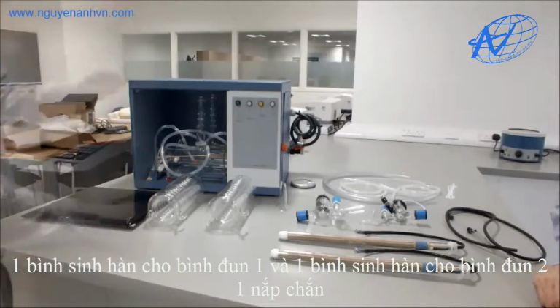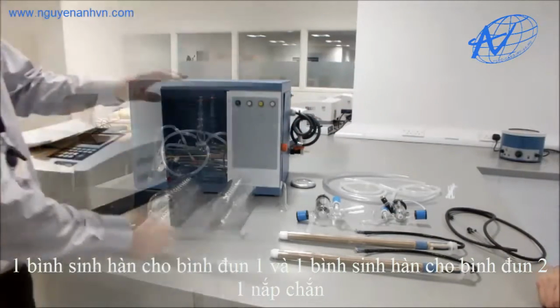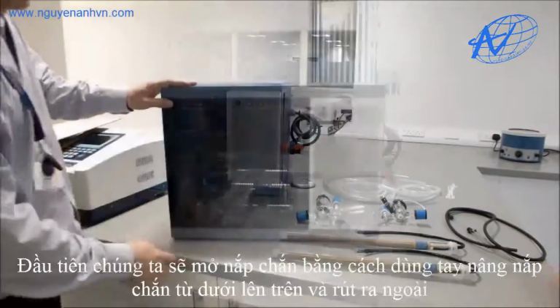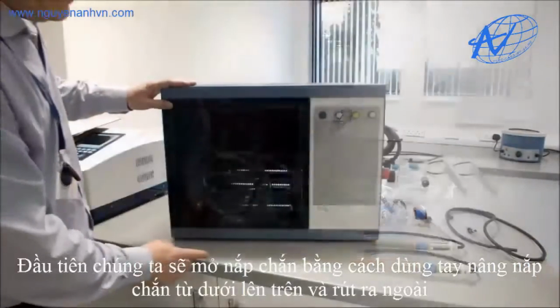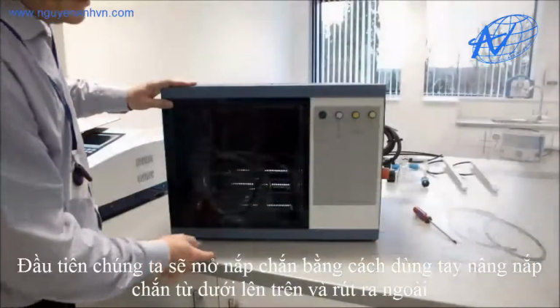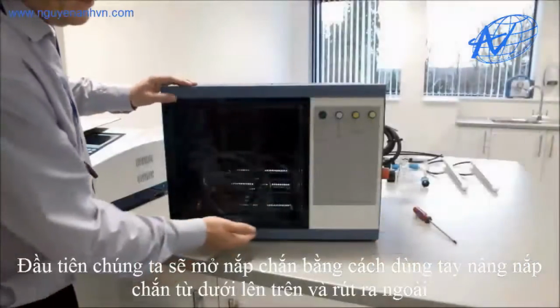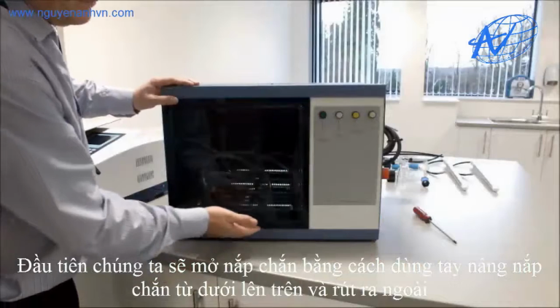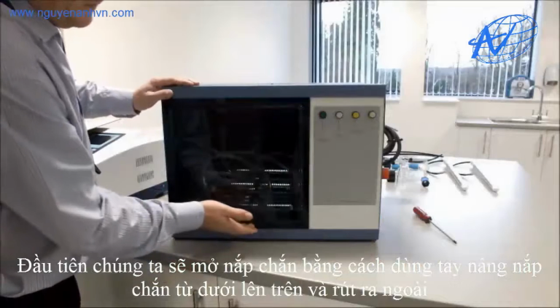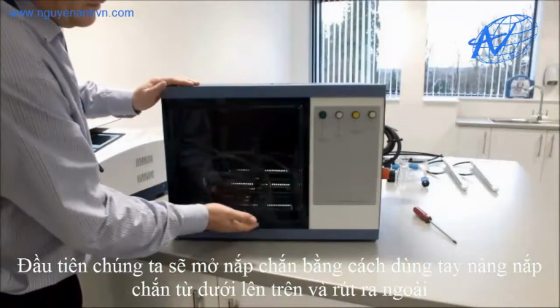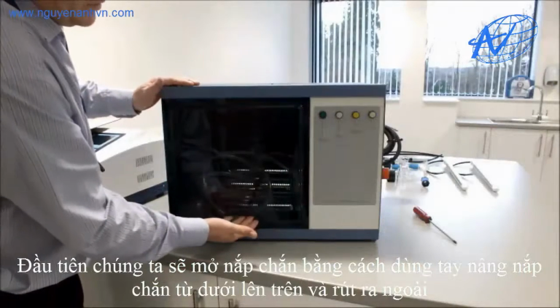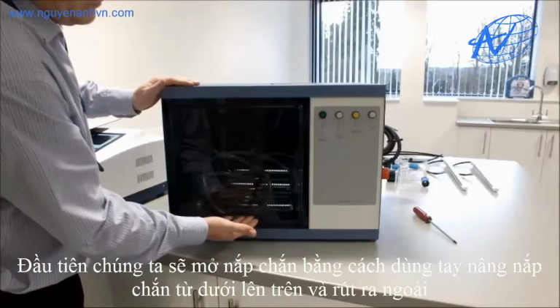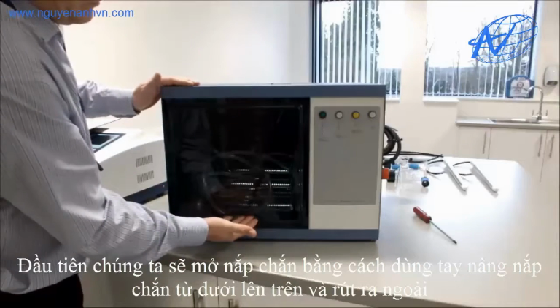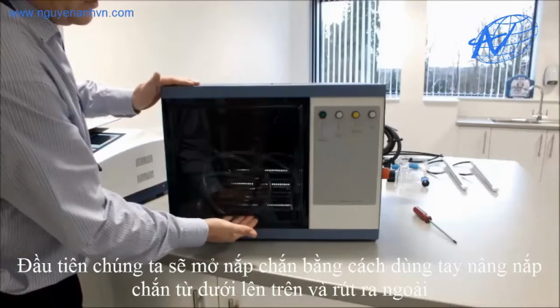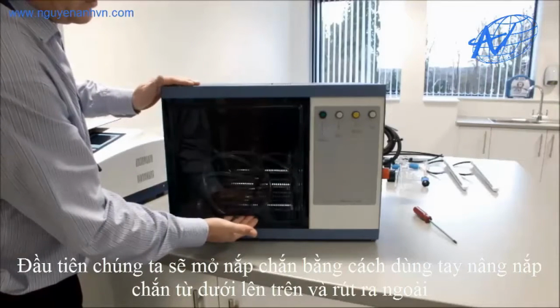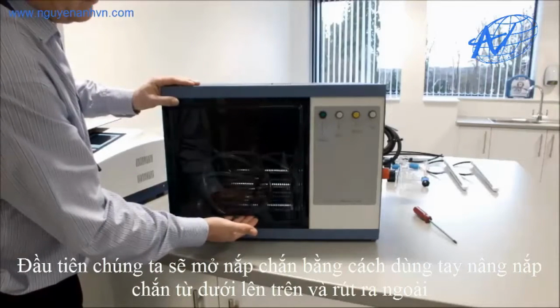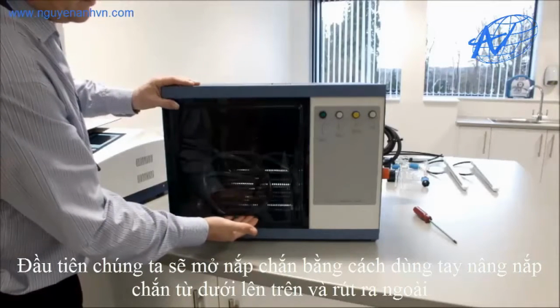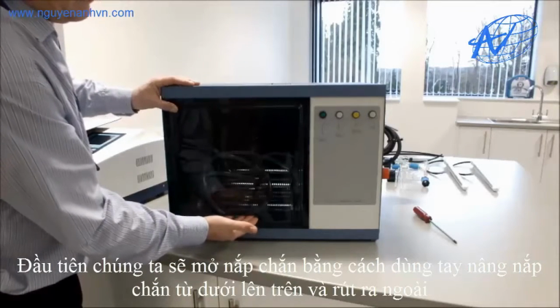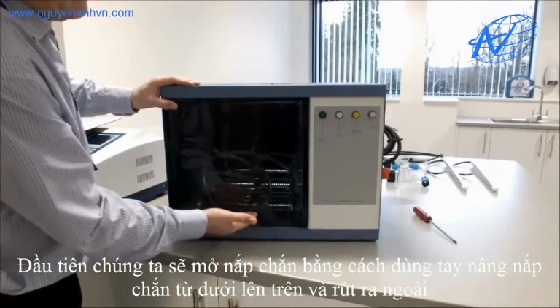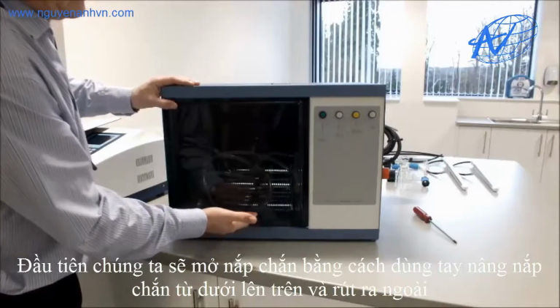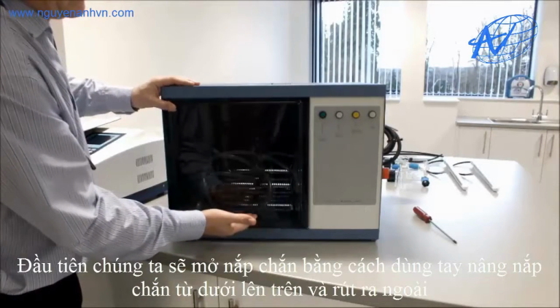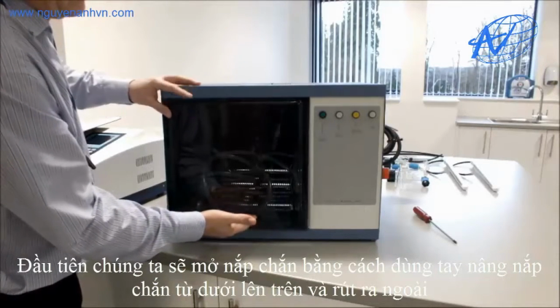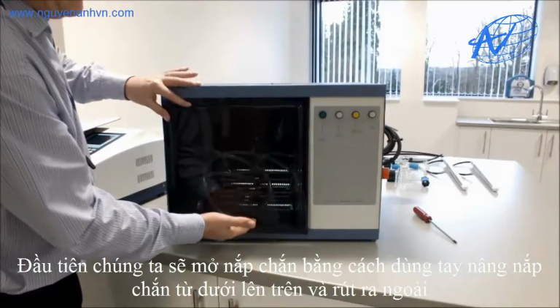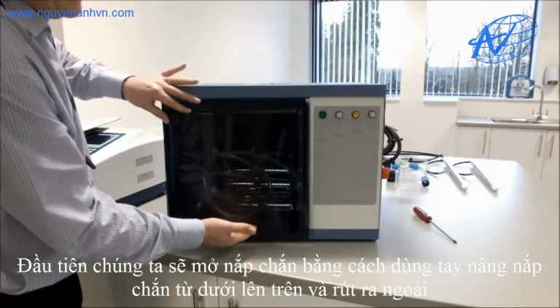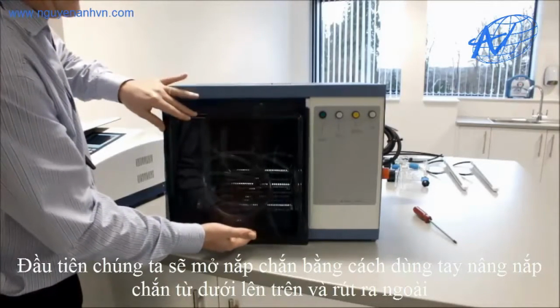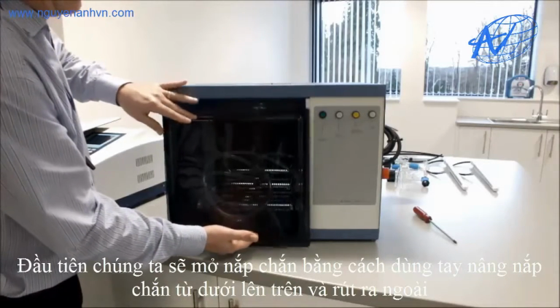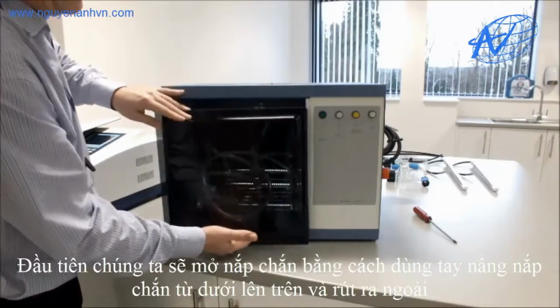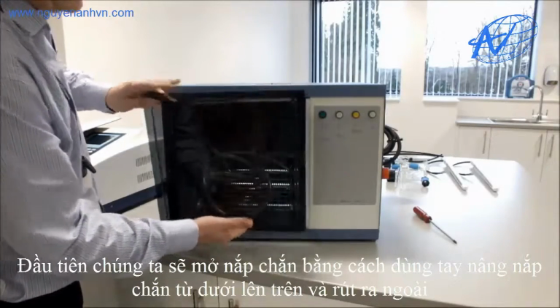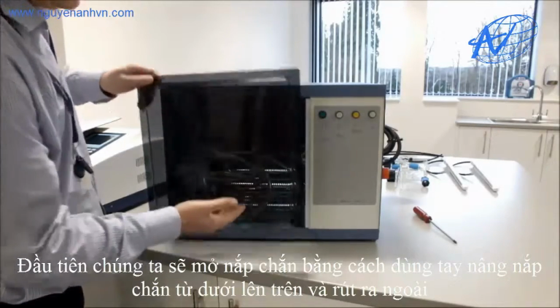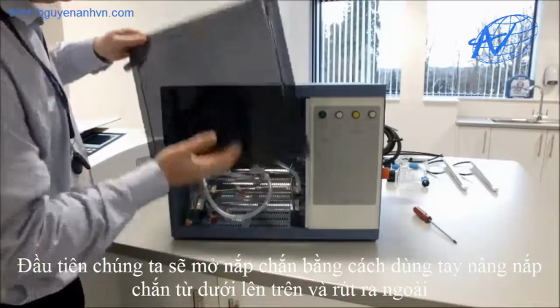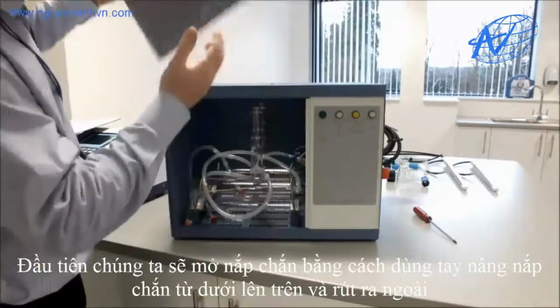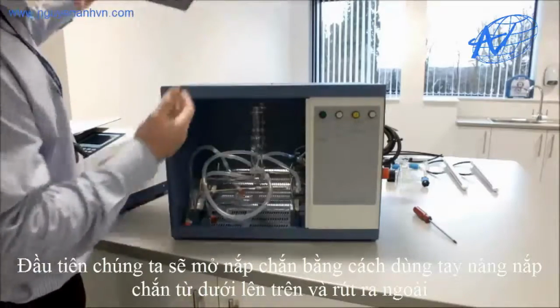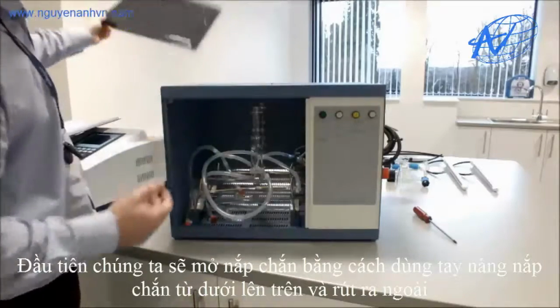To remove the Perspex lid, place your fingers underneath on the grip, lift up and the actual Perspex lid can come off.